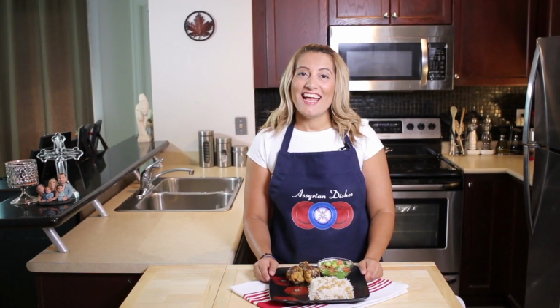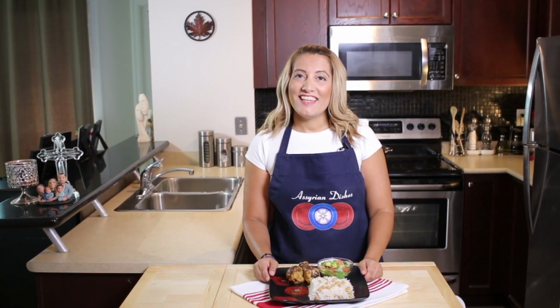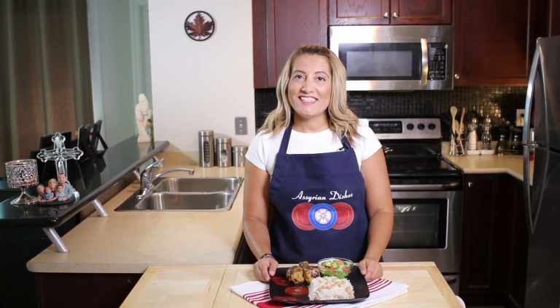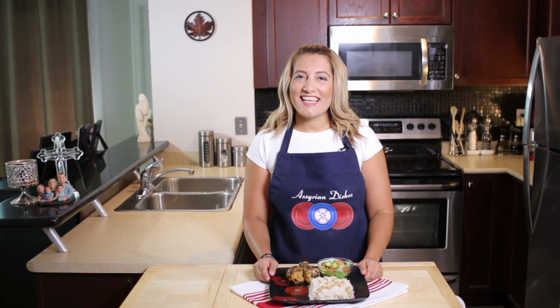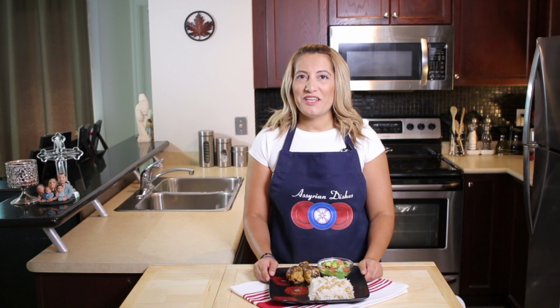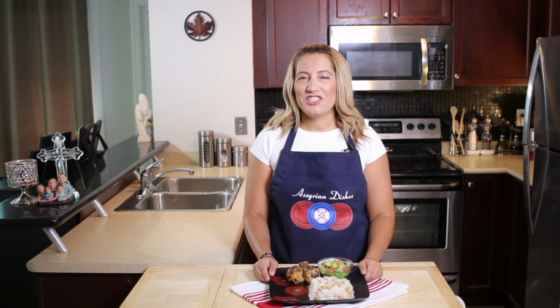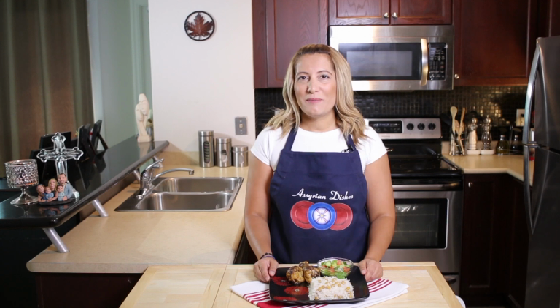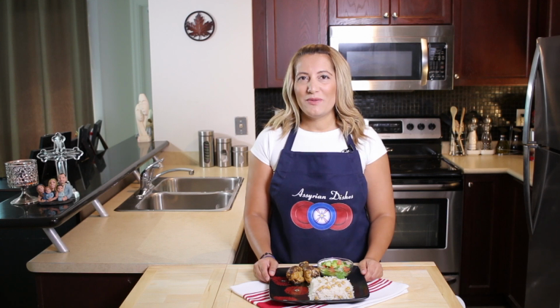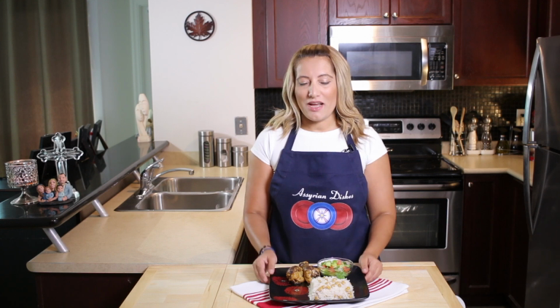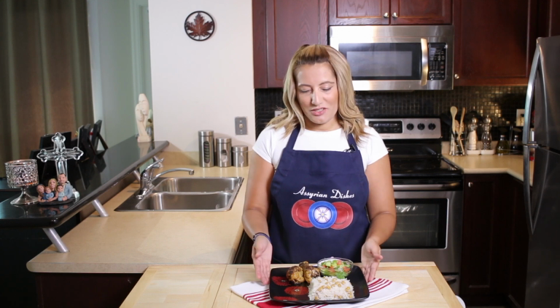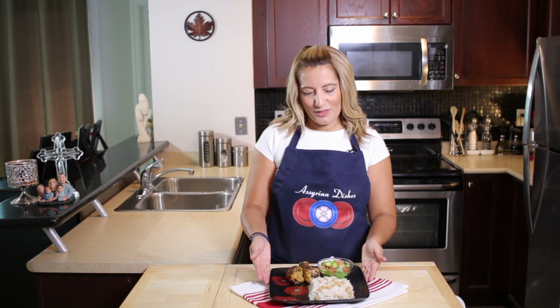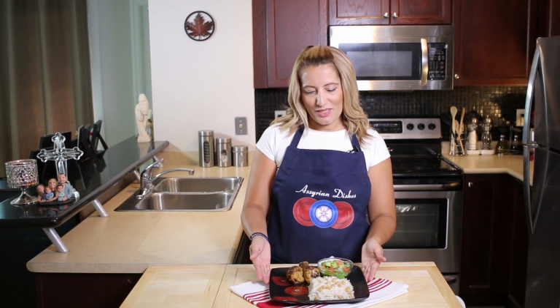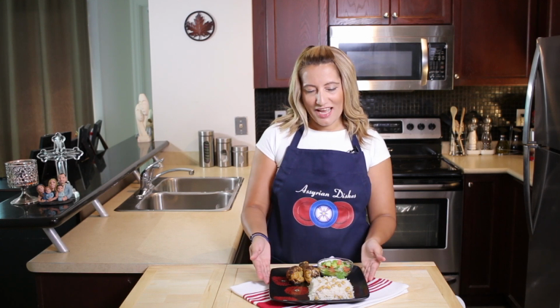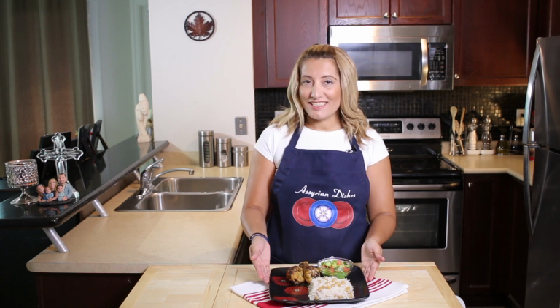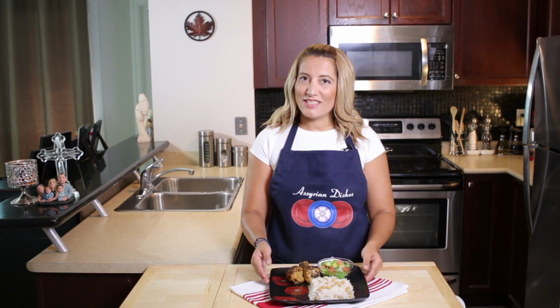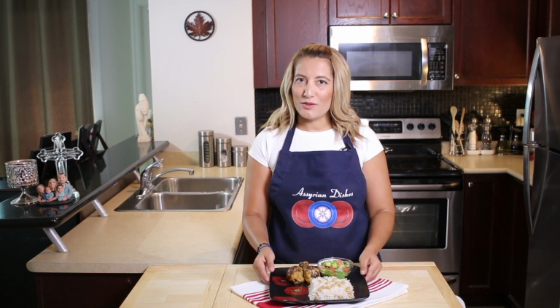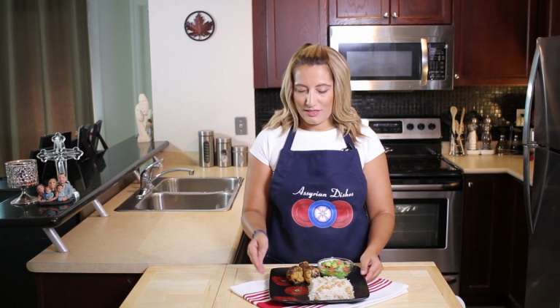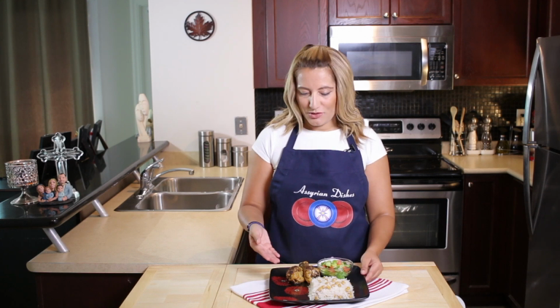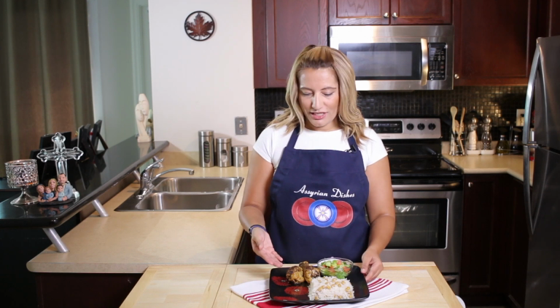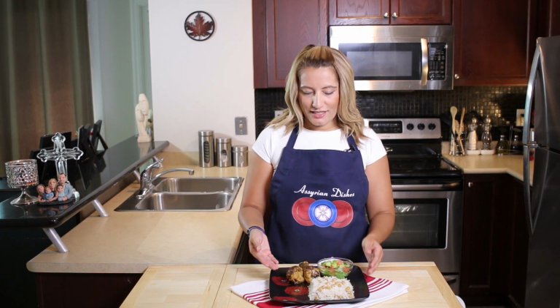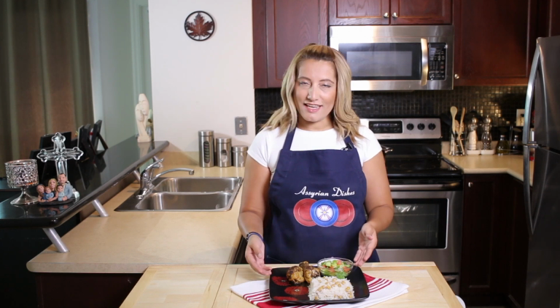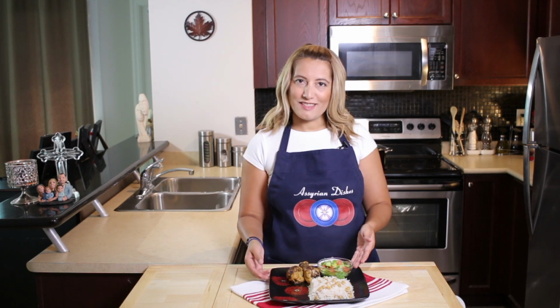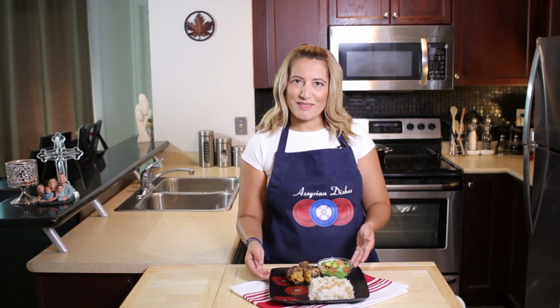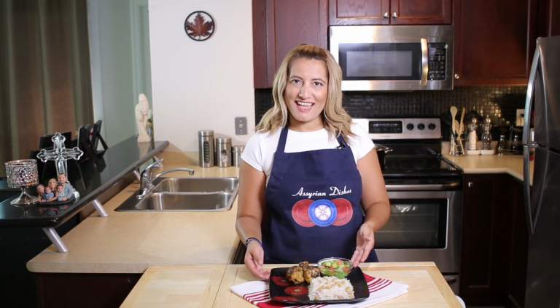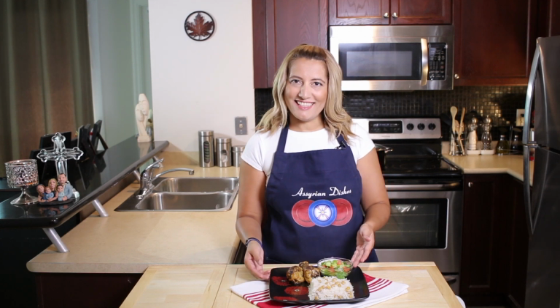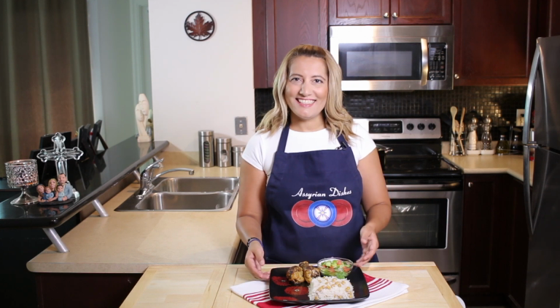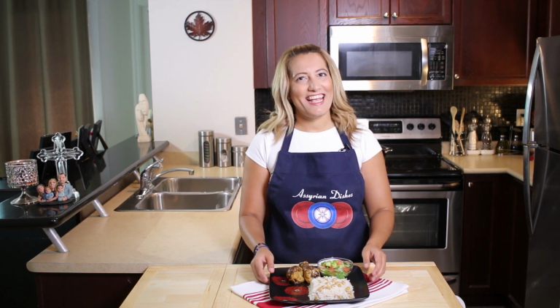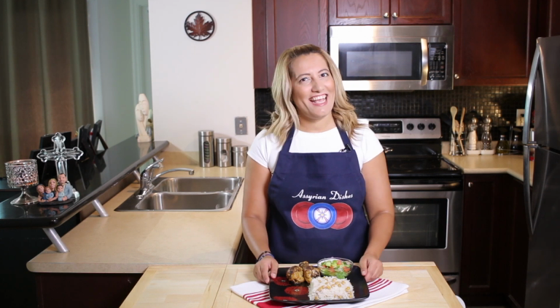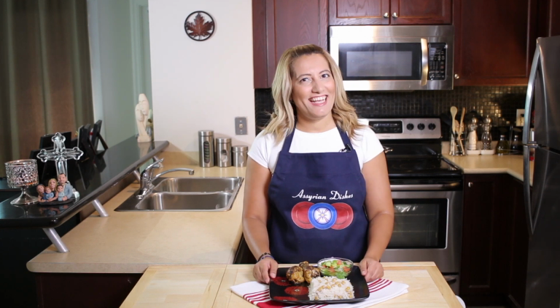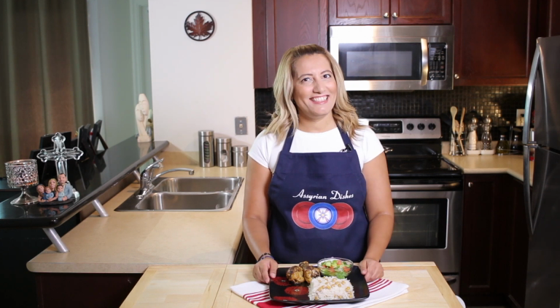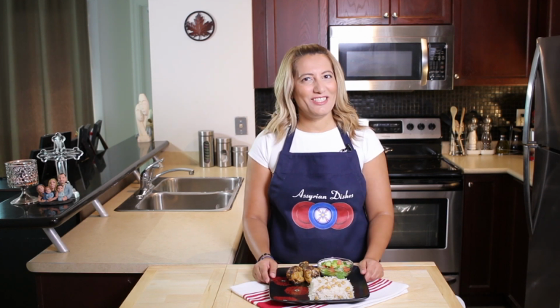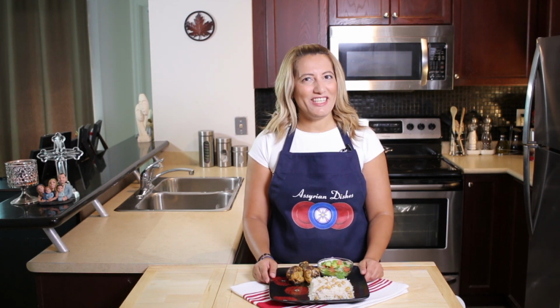And this is how your chickpea rice should look like. Serve it with some chicken and some salad, and enjoy.